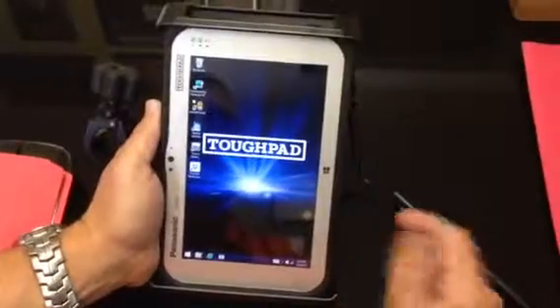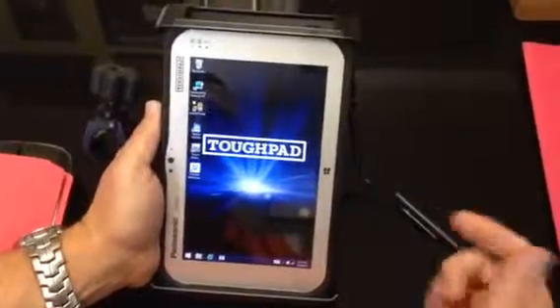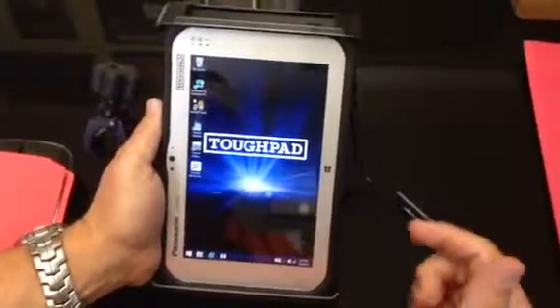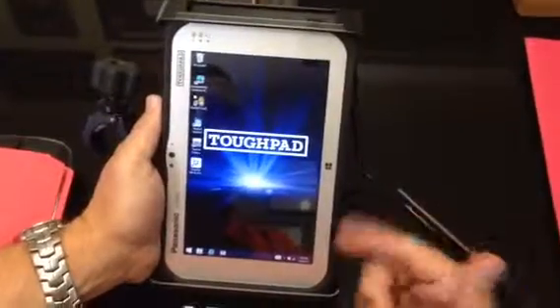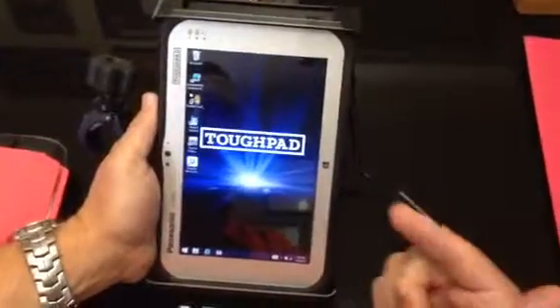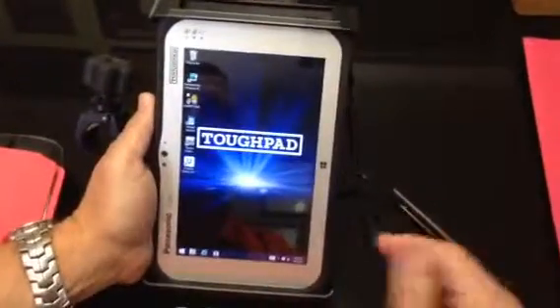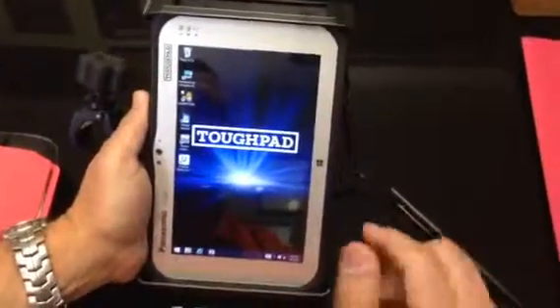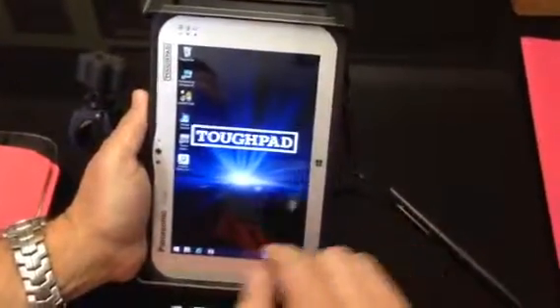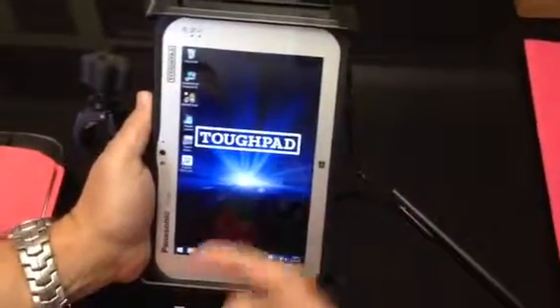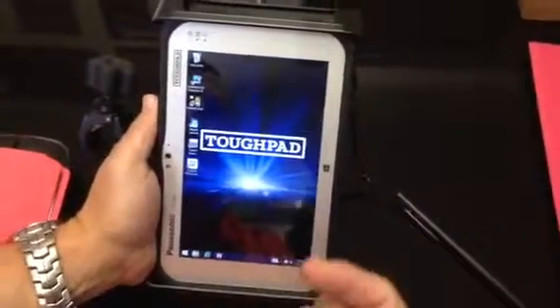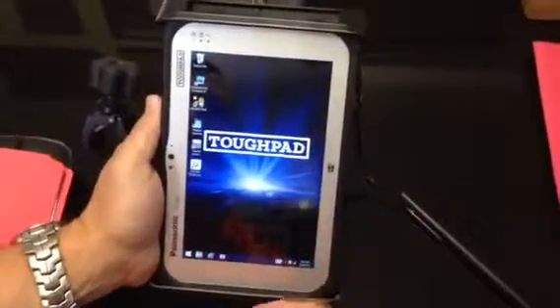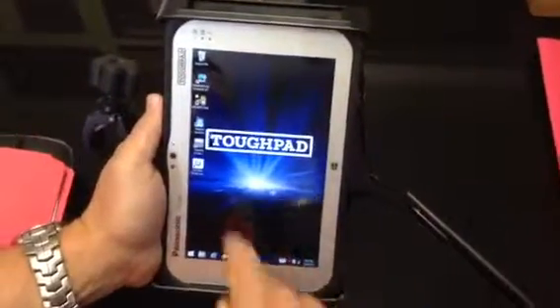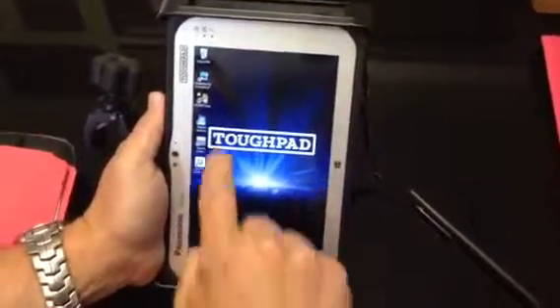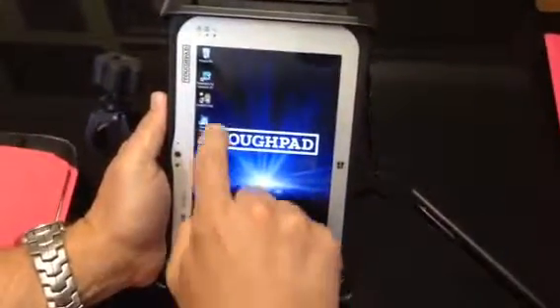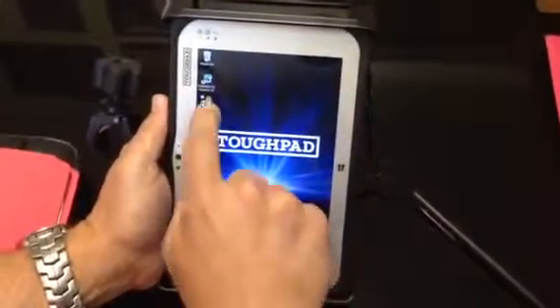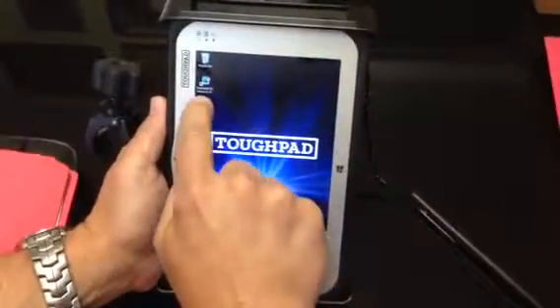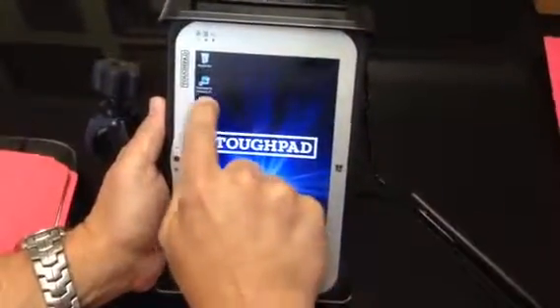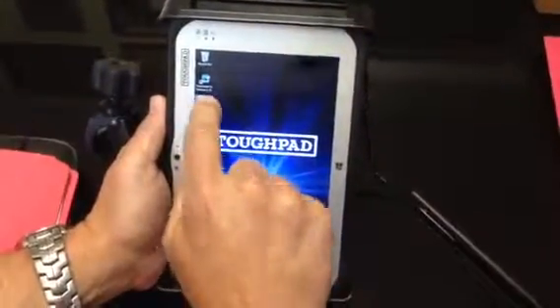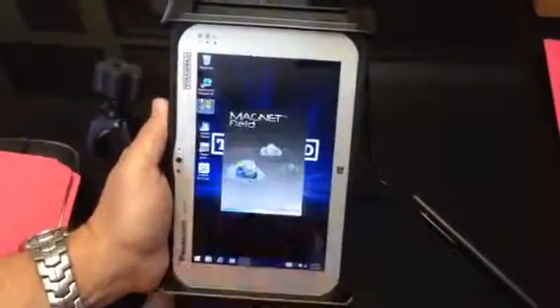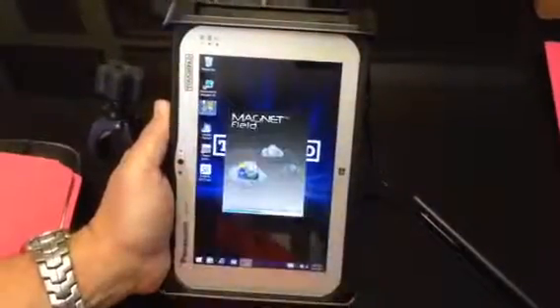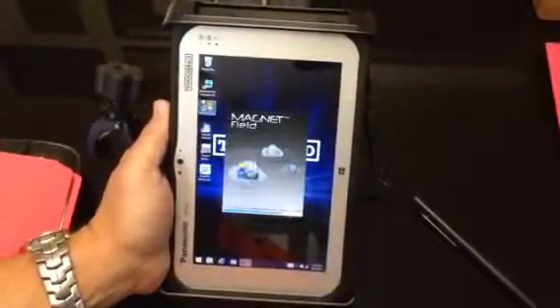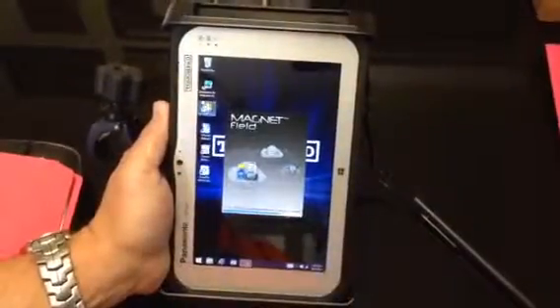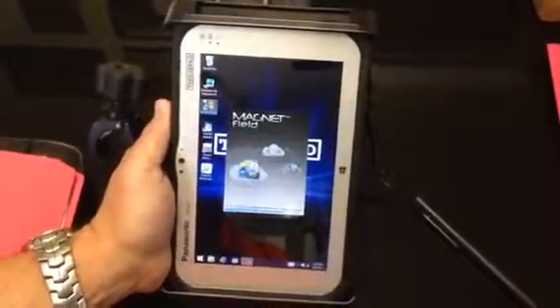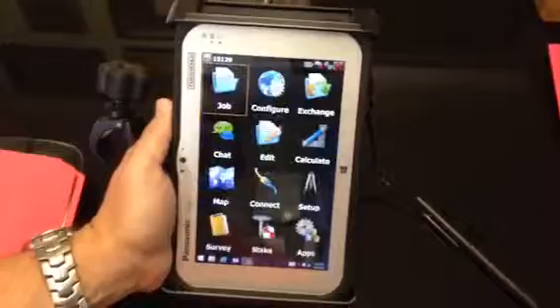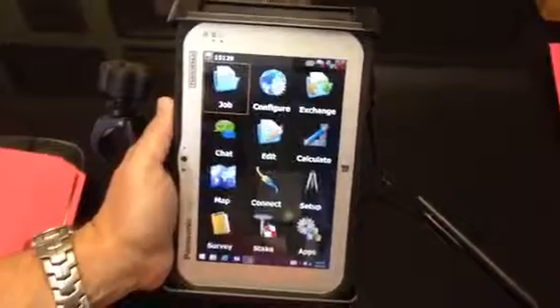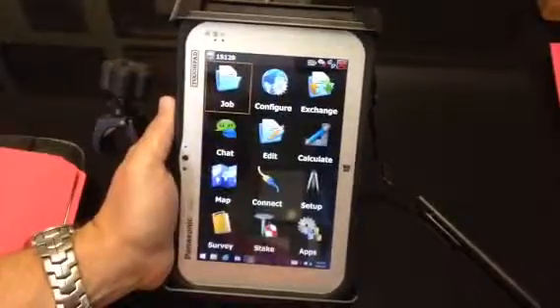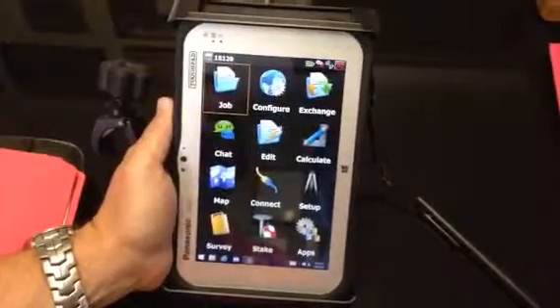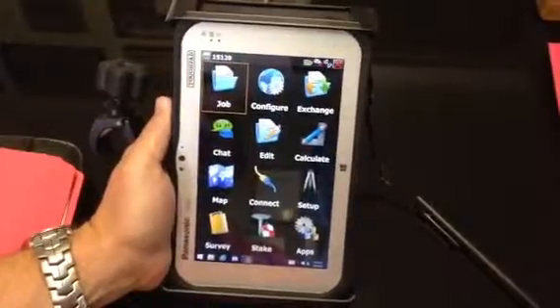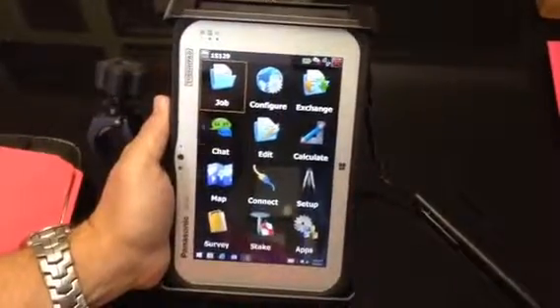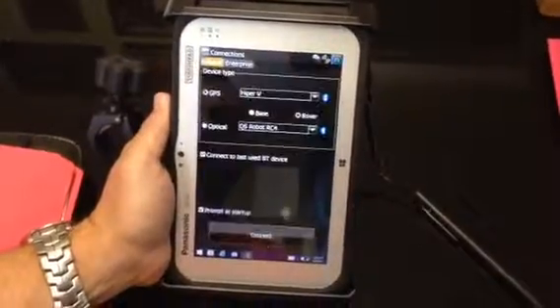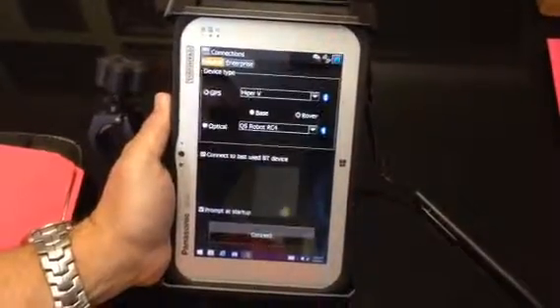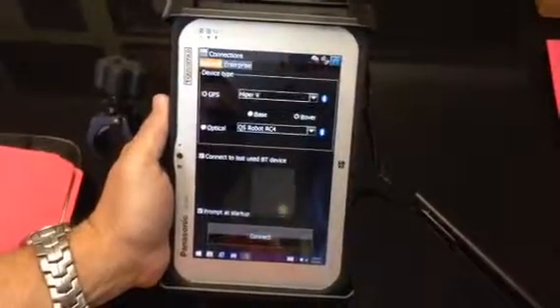Alright, so here's the ToughPad. Magnet hasn't started yet. I'm going to double click on Magnet Field. It's up.